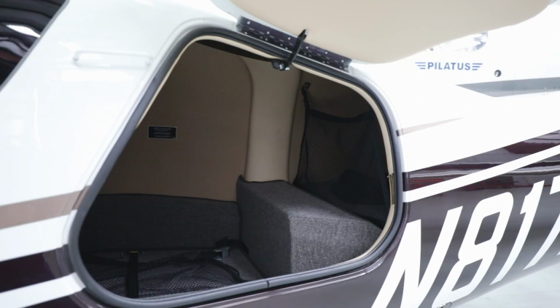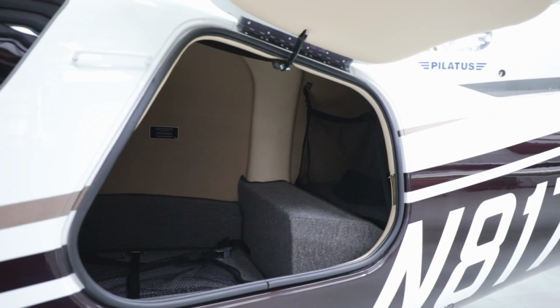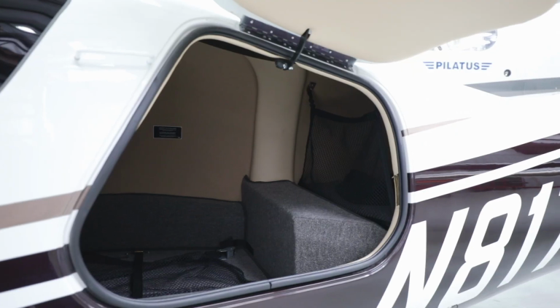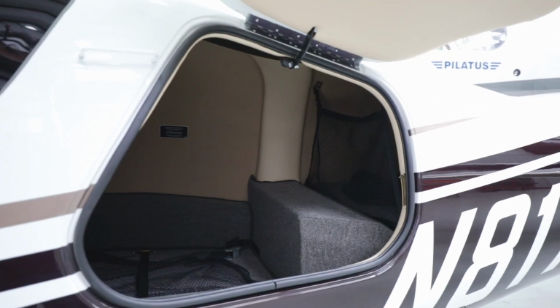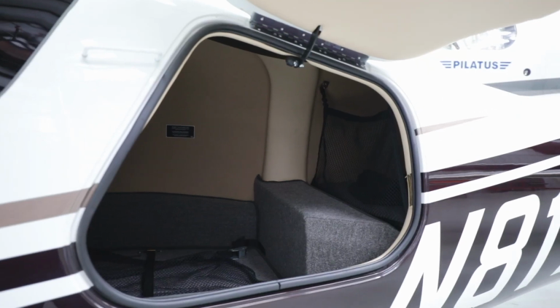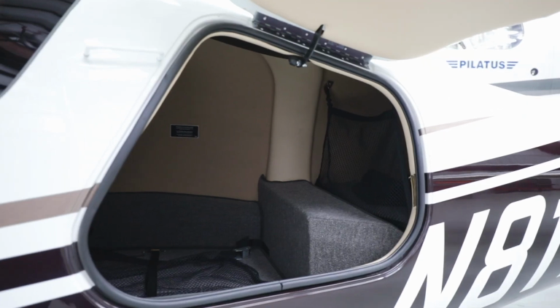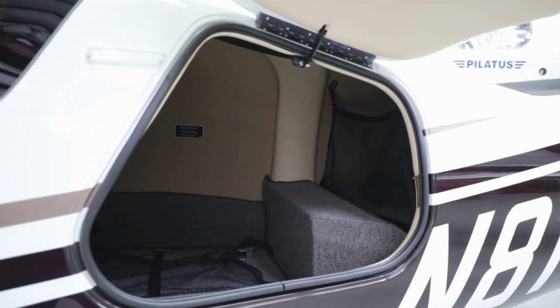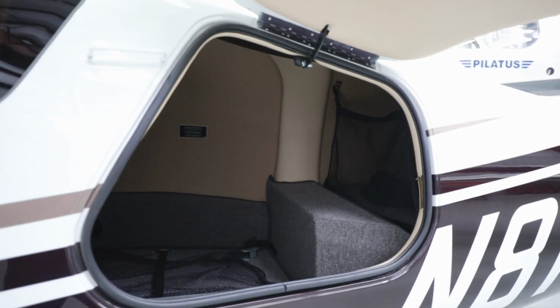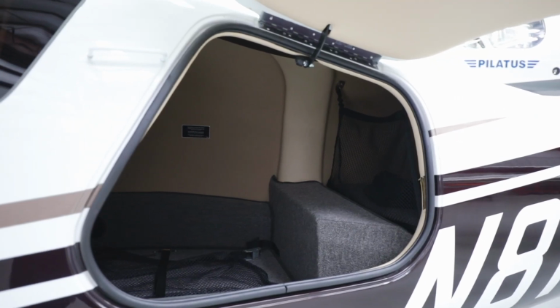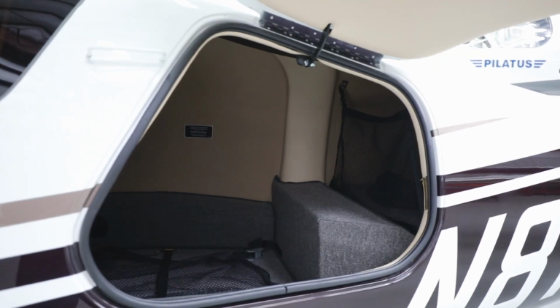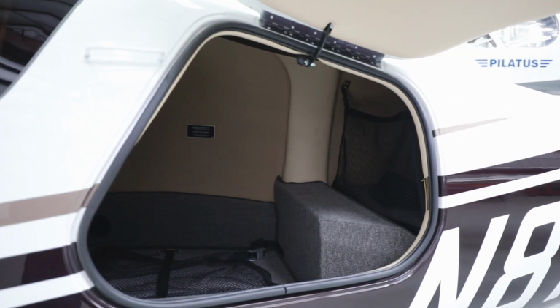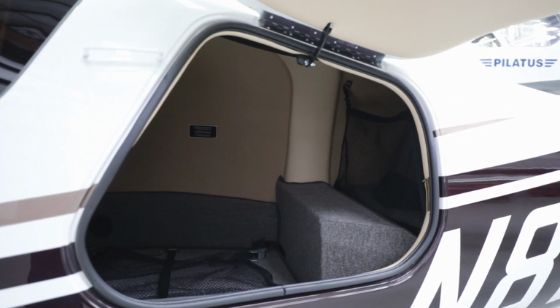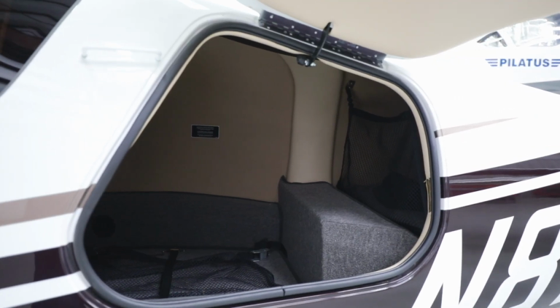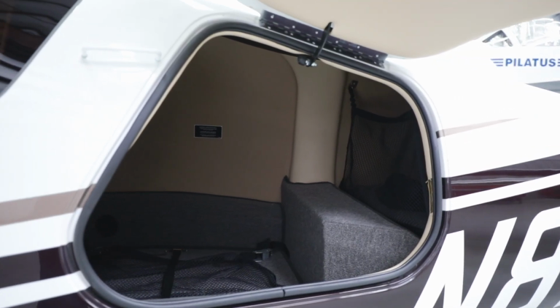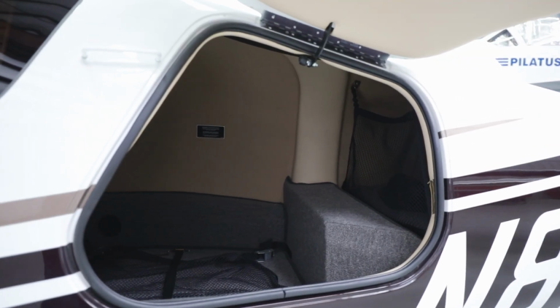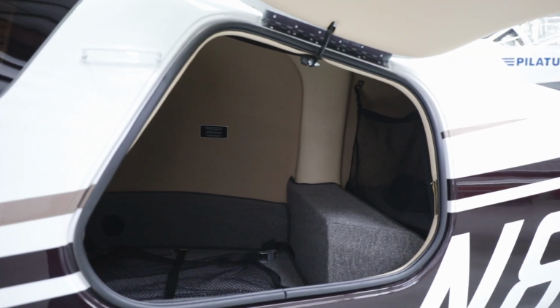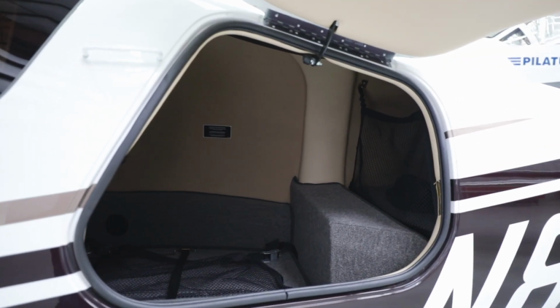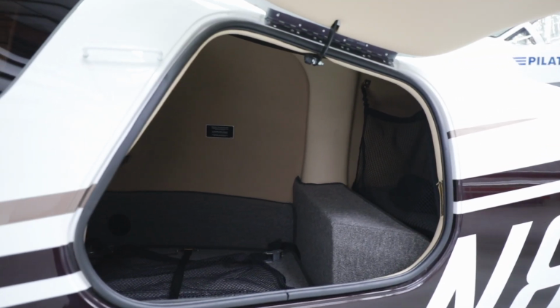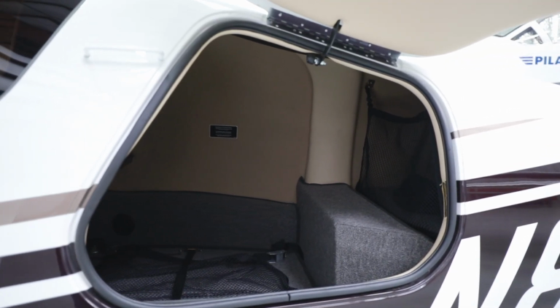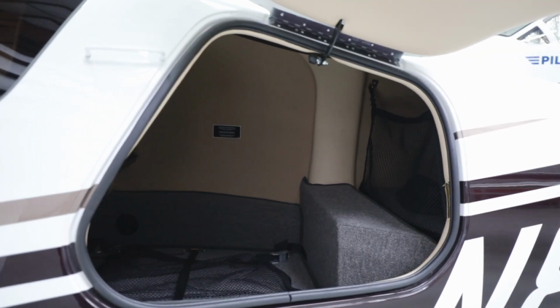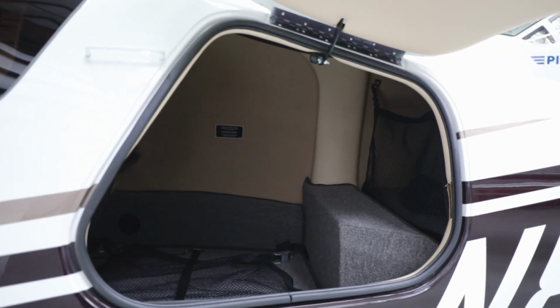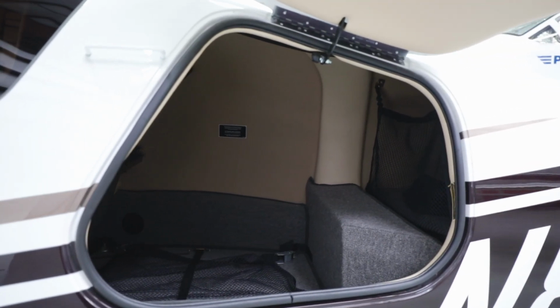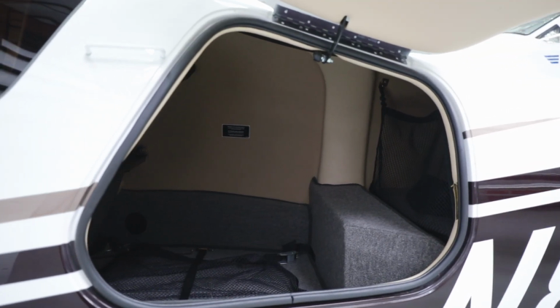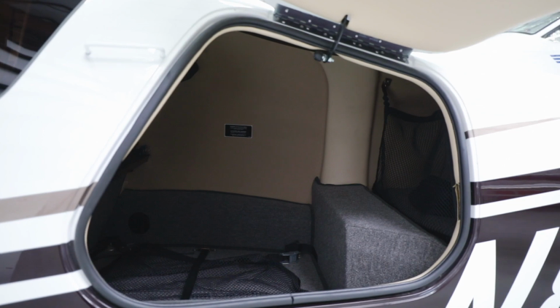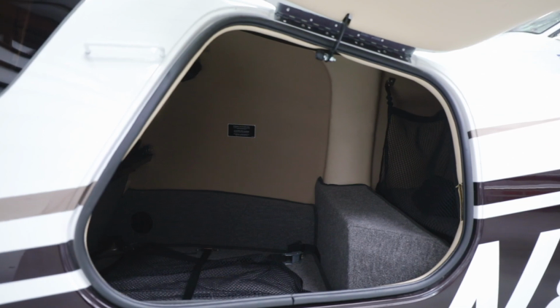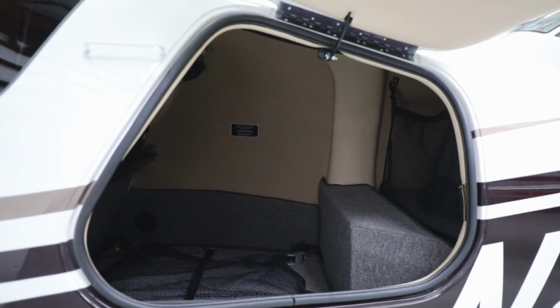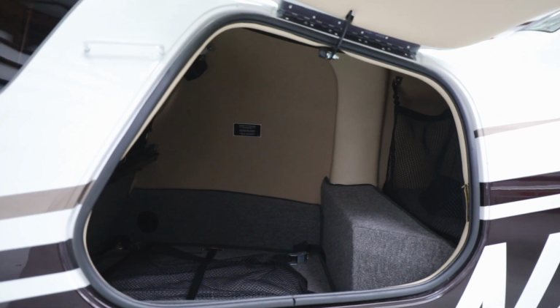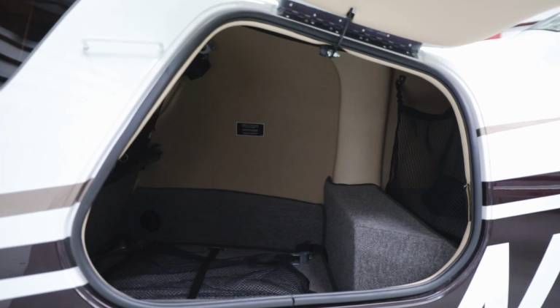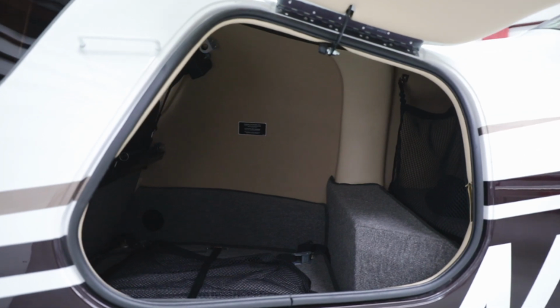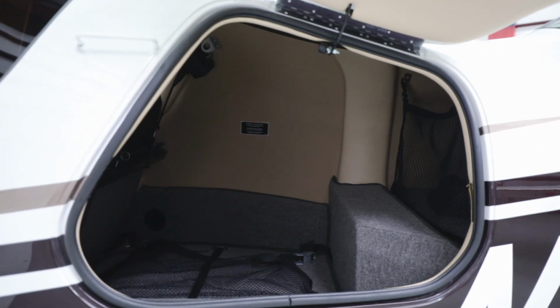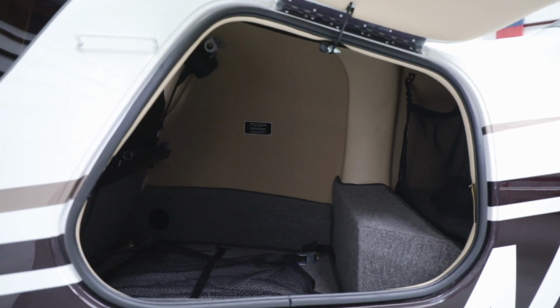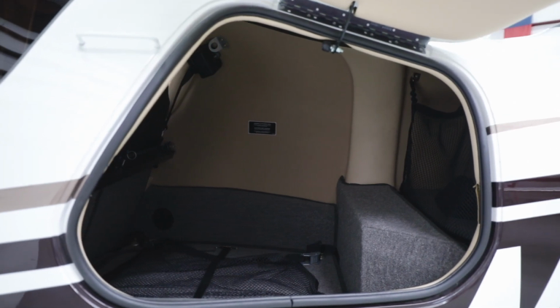You can bring plenty of luggage because of the large, lockable baggage compartment in the rear of the plane.